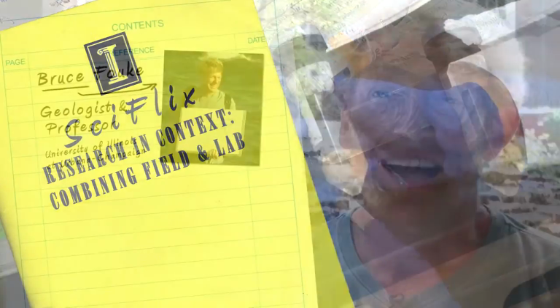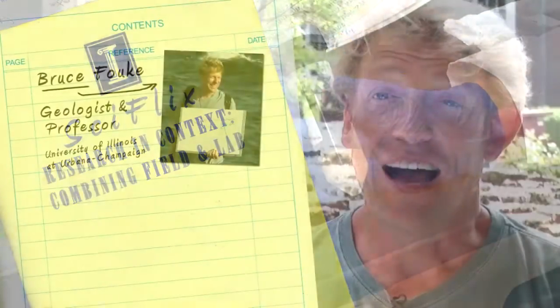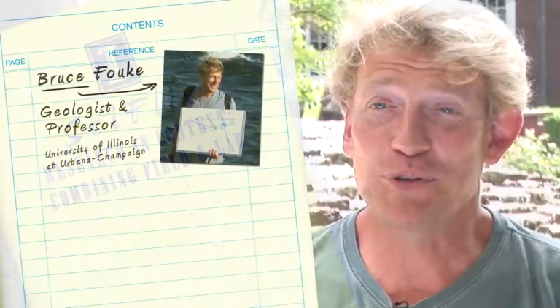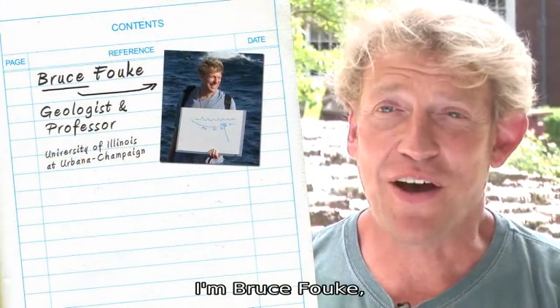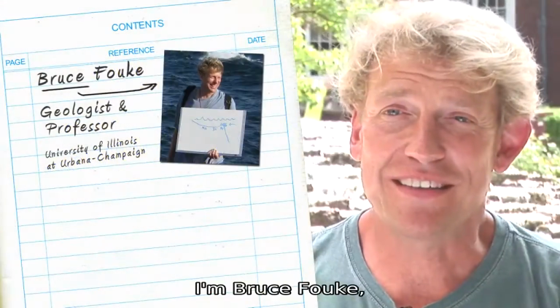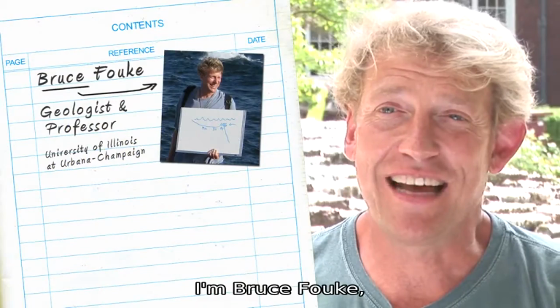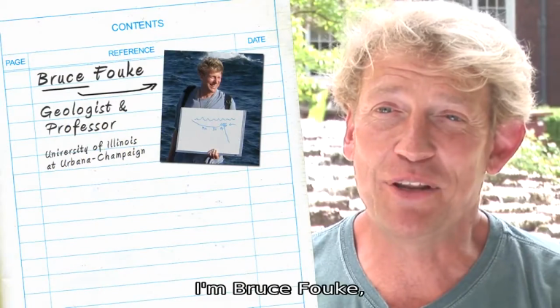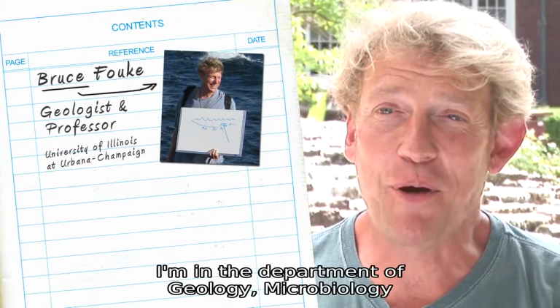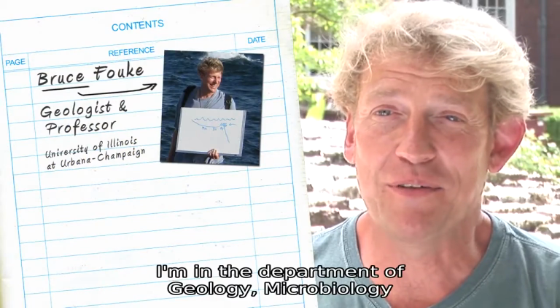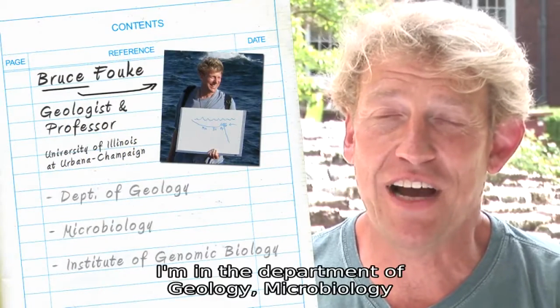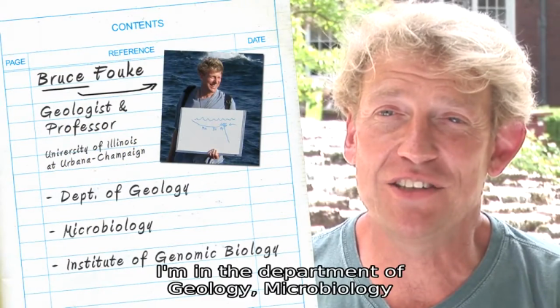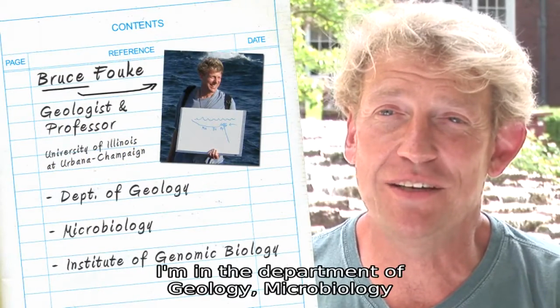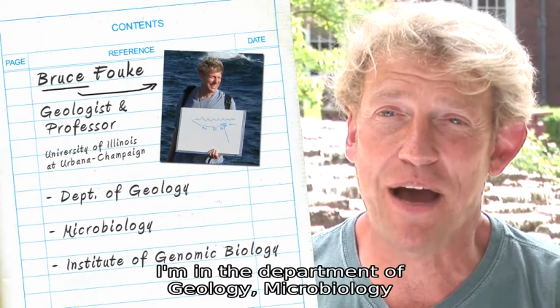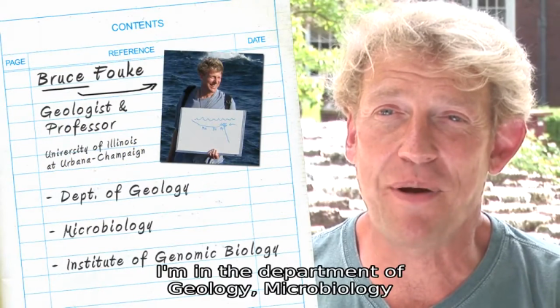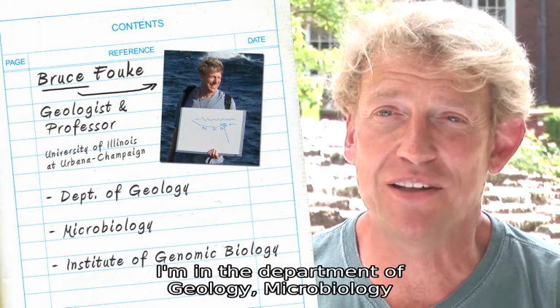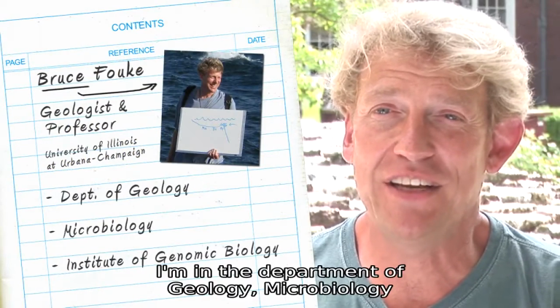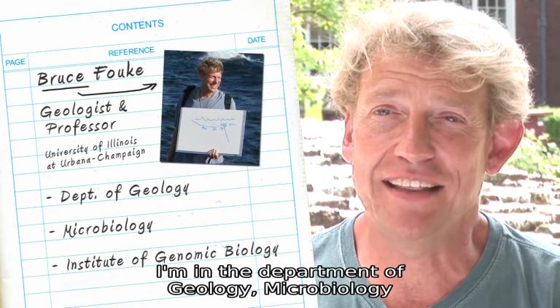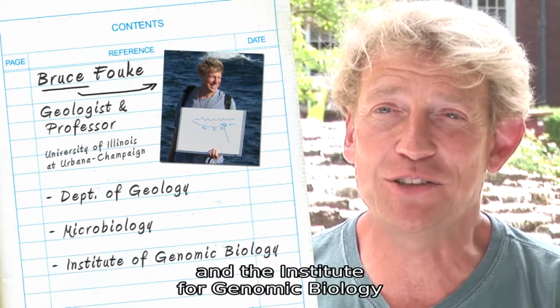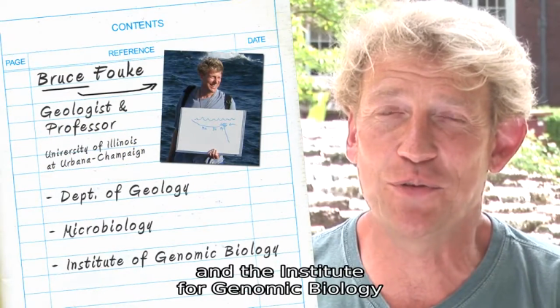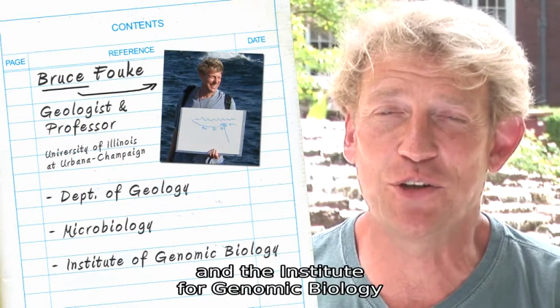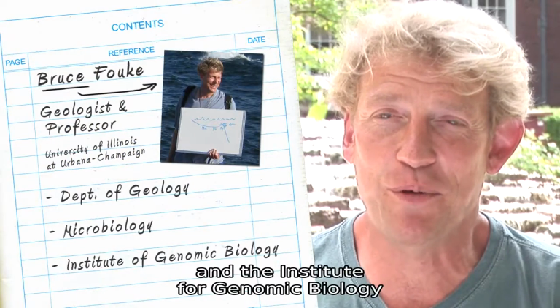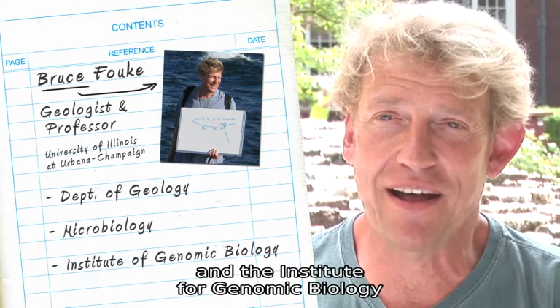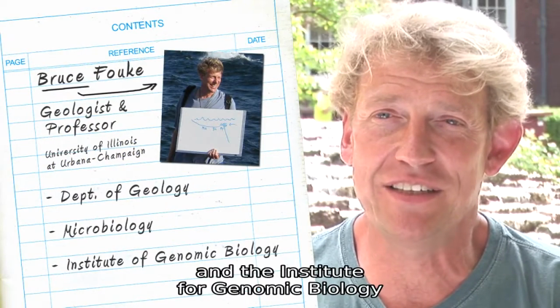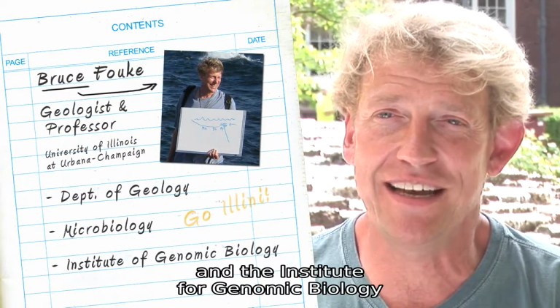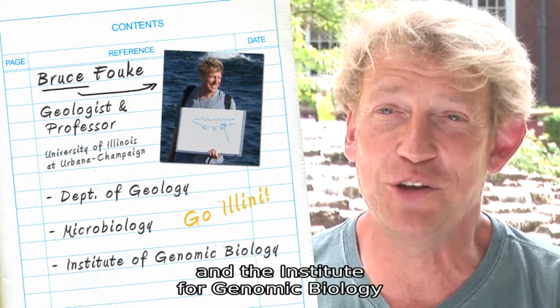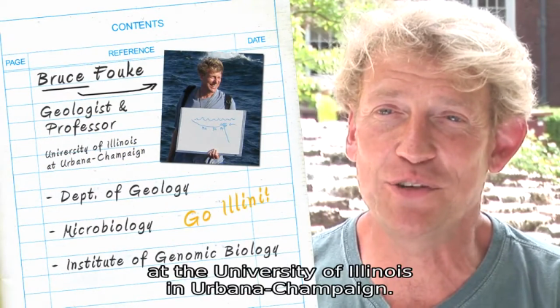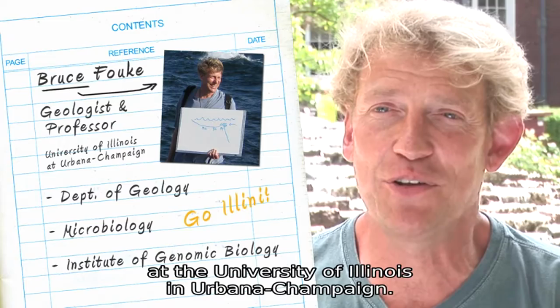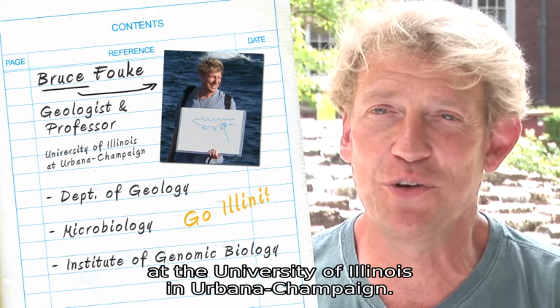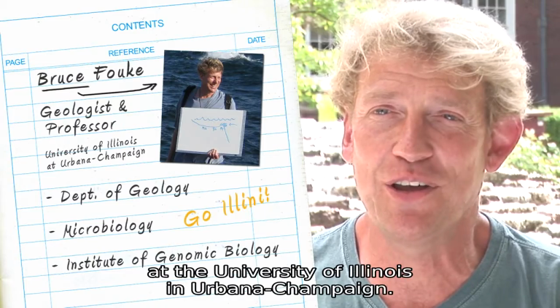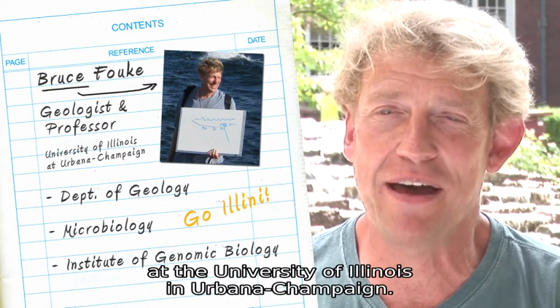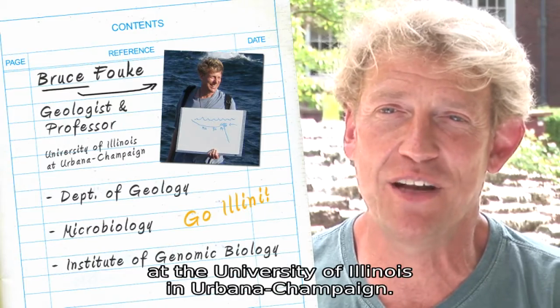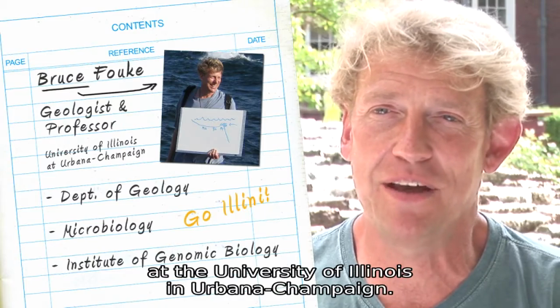I'm Bruce Fauke. I'm in the Department of Geology, Microbiology, and the Institute for Genomic Biology at the University of Illinois in Urbana-Champaign.